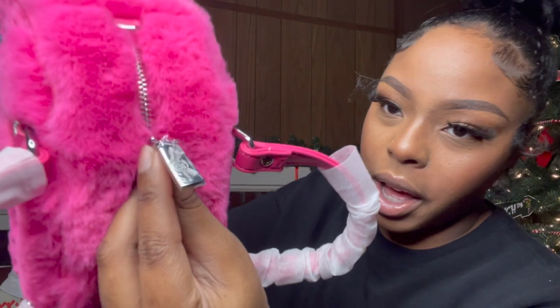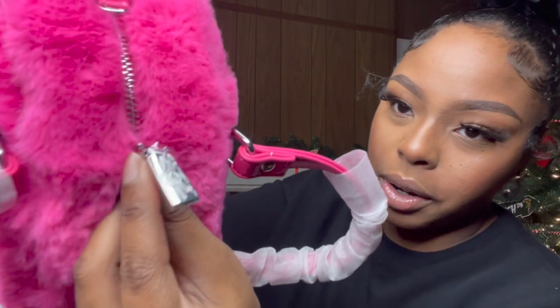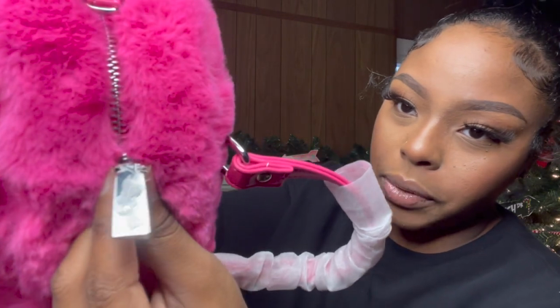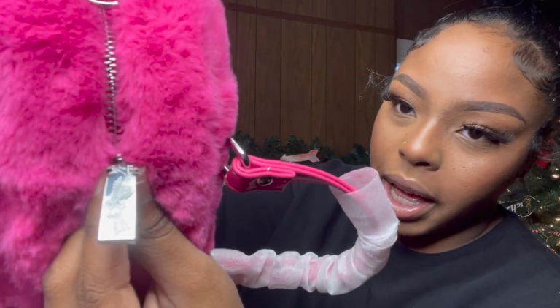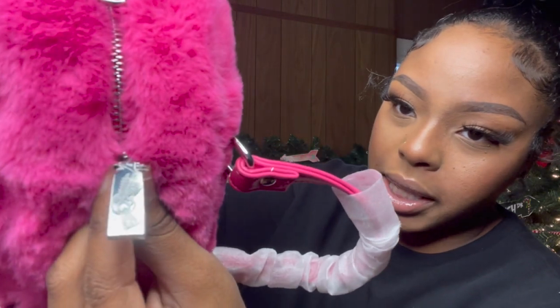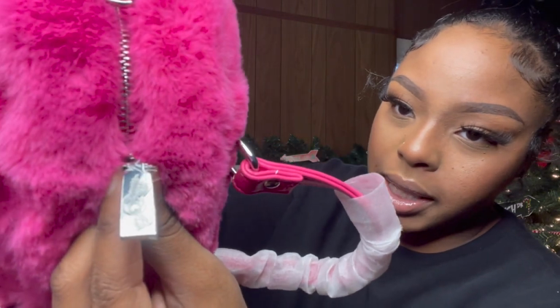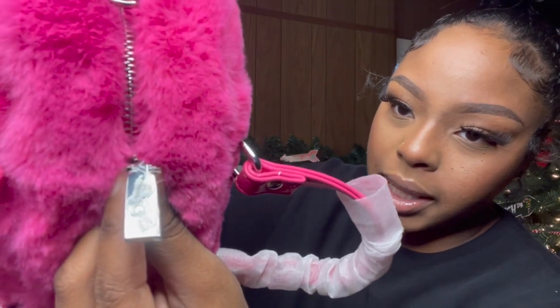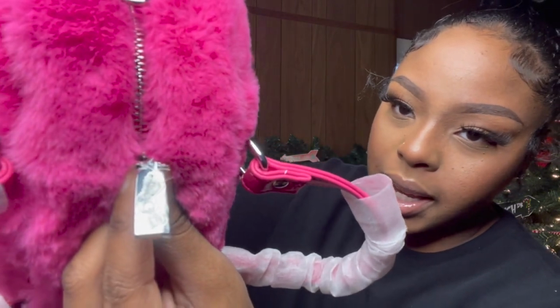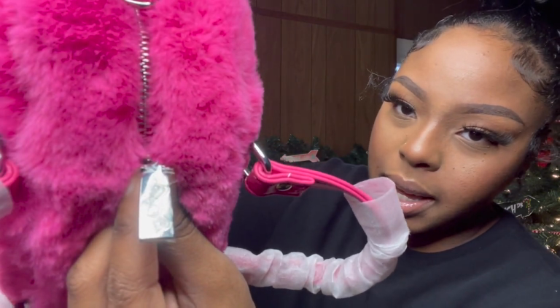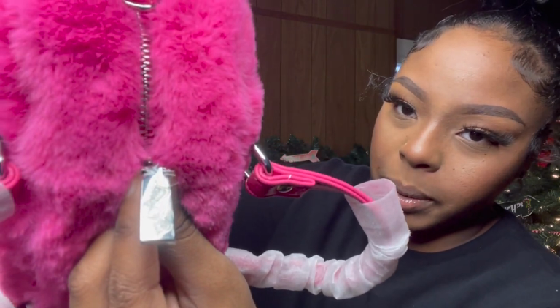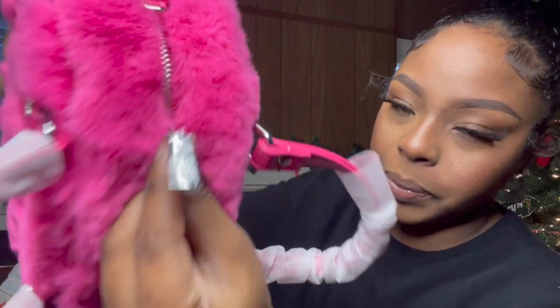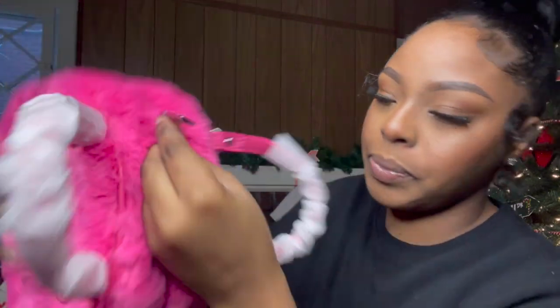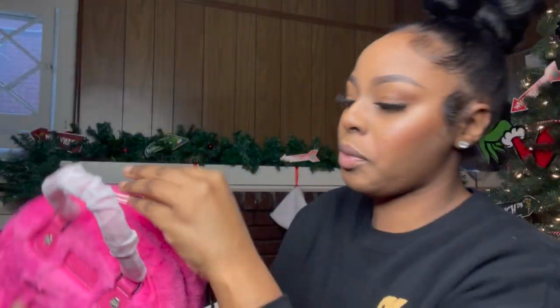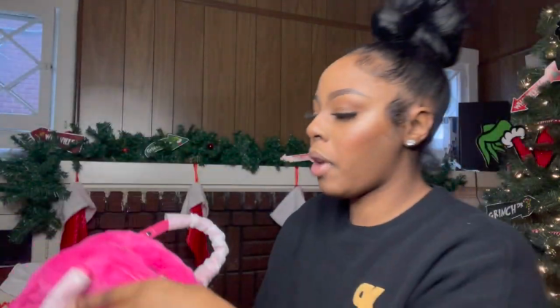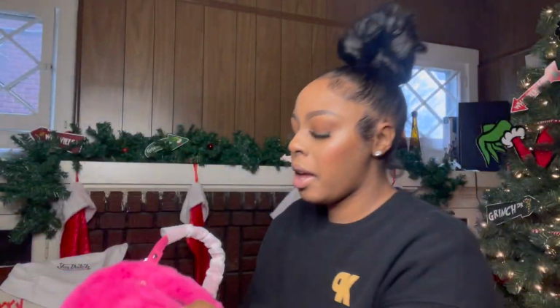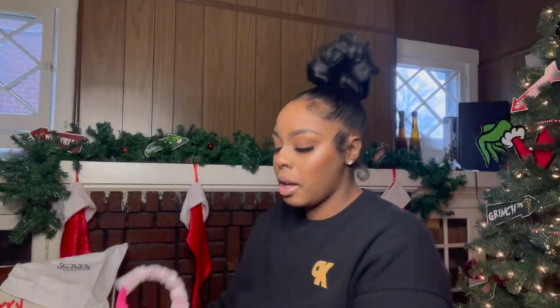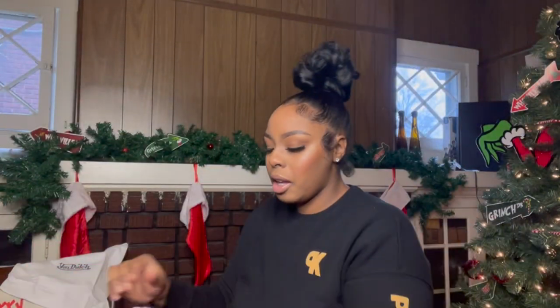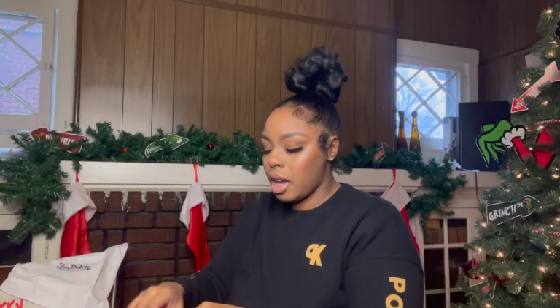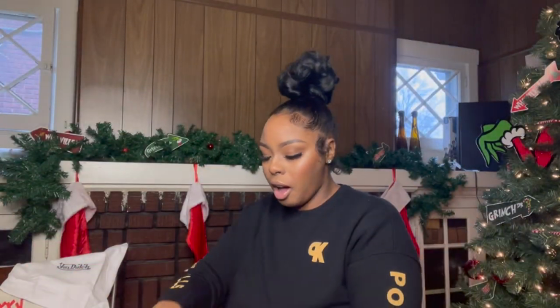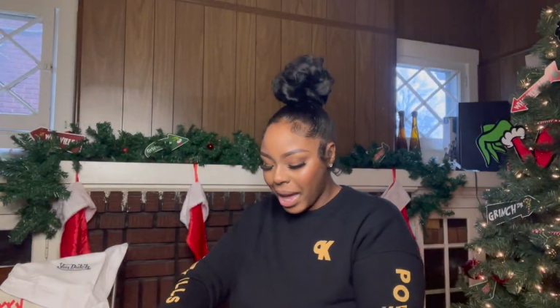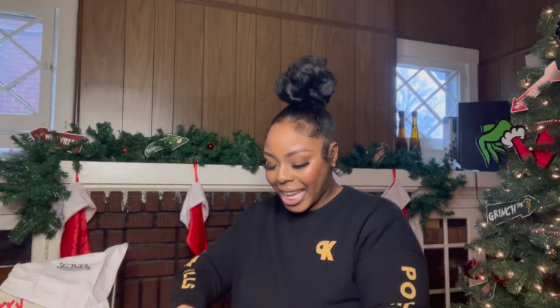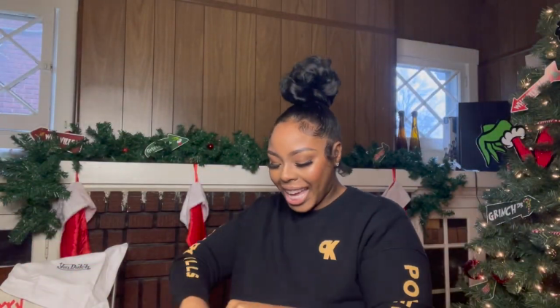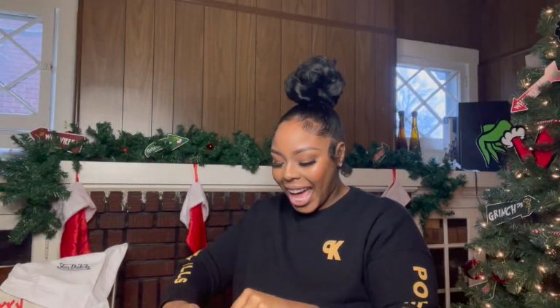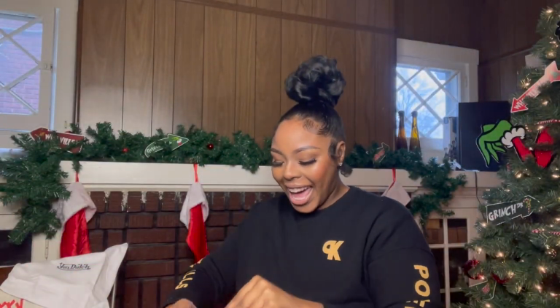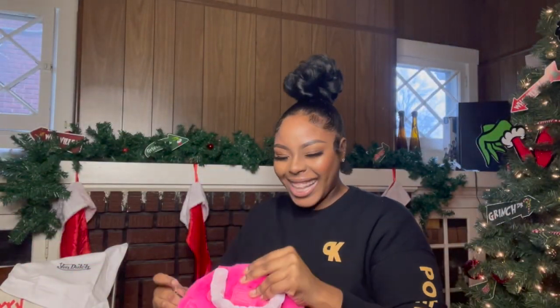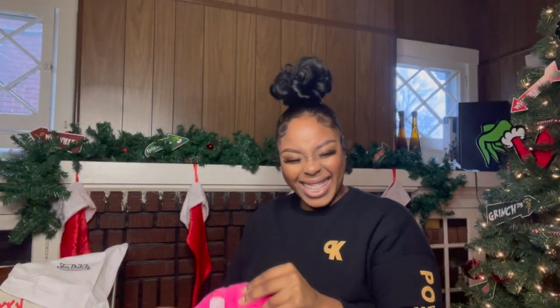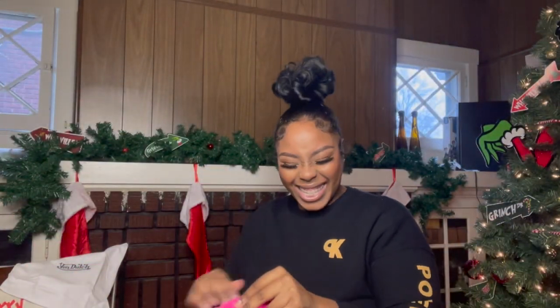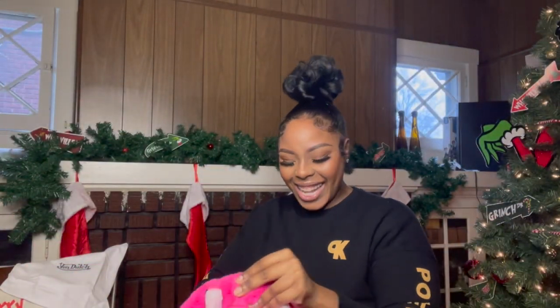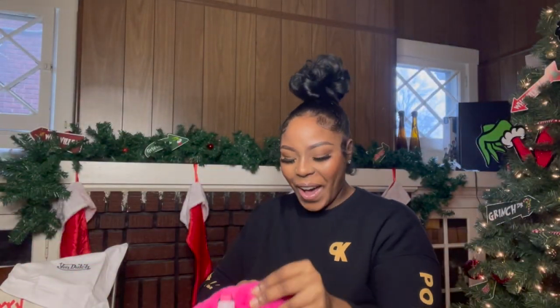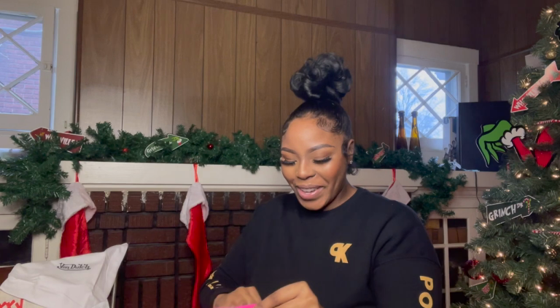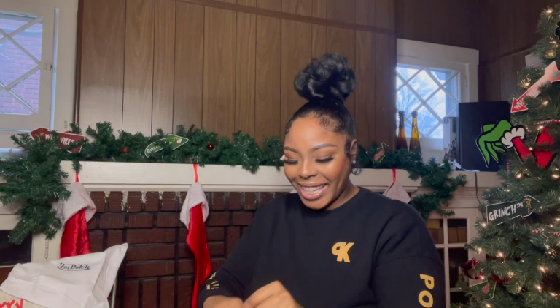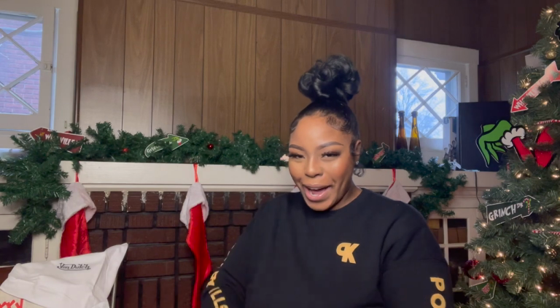I don't know if you guys can see, but oh my god, this is so cute.